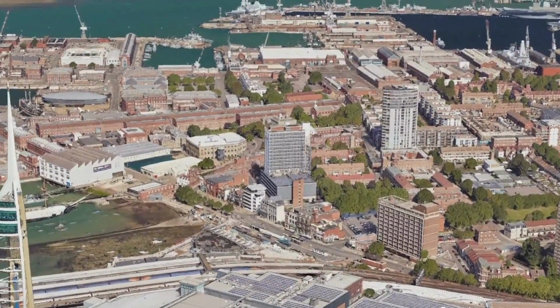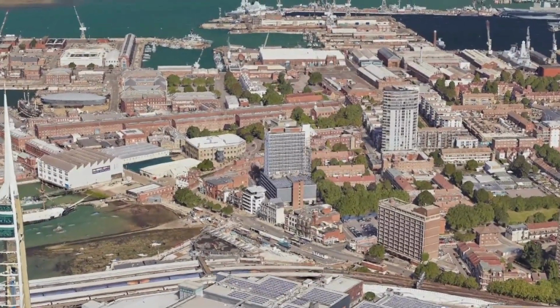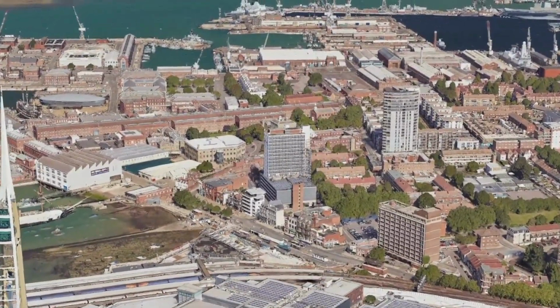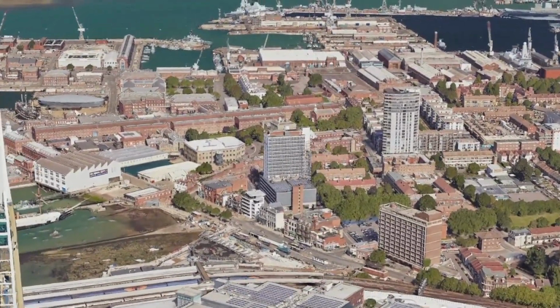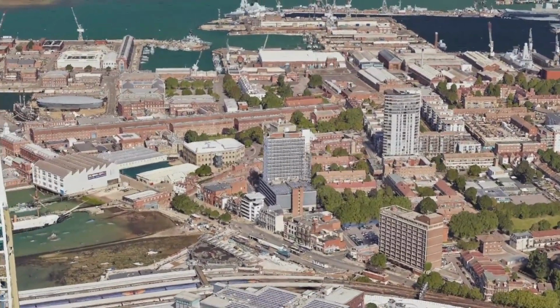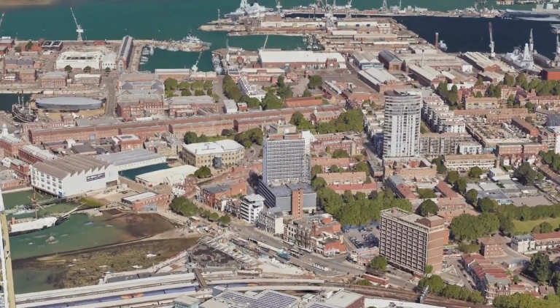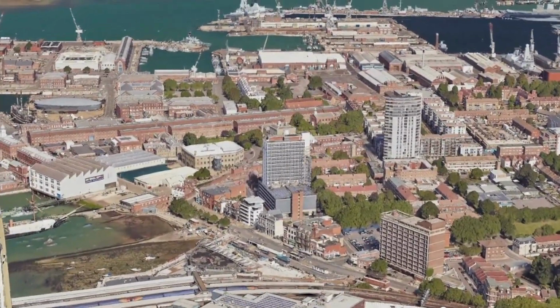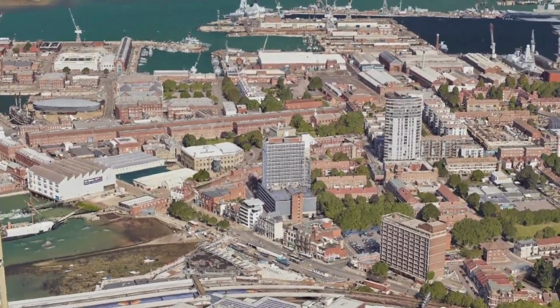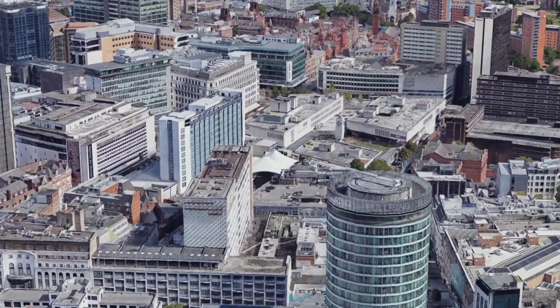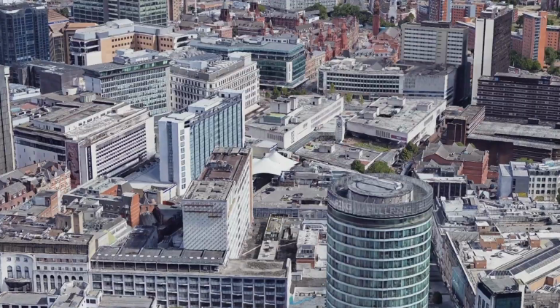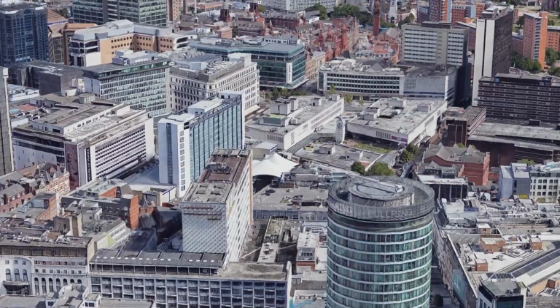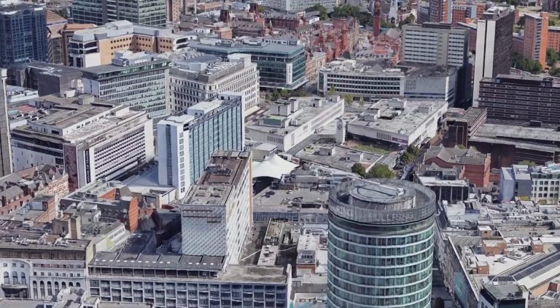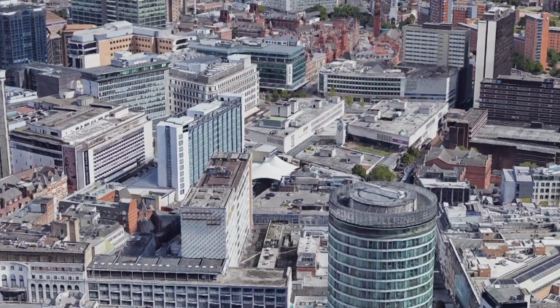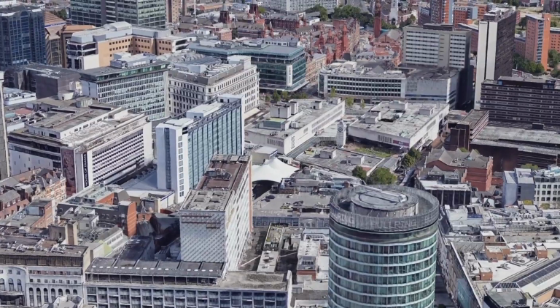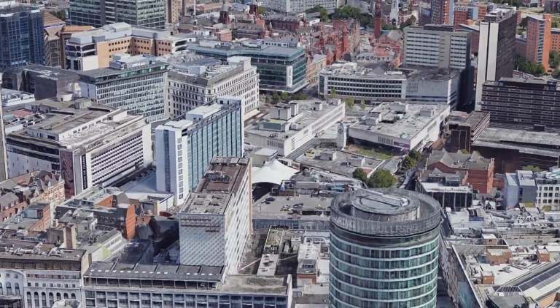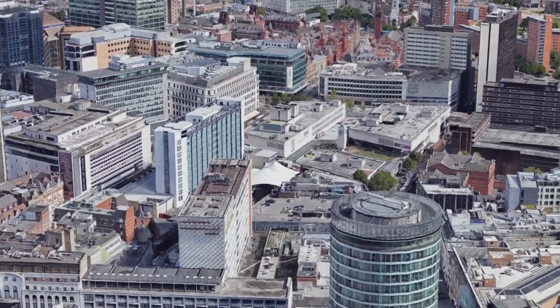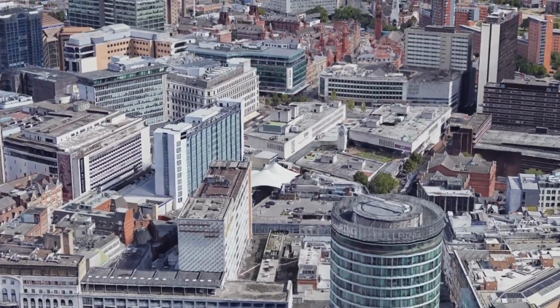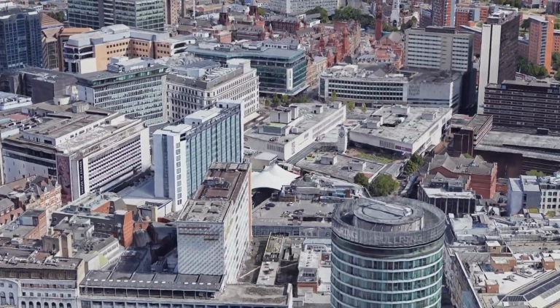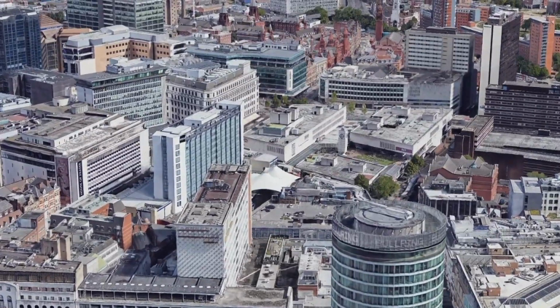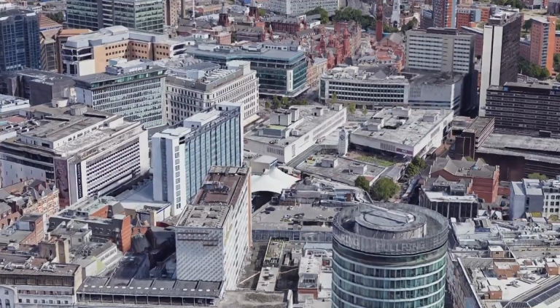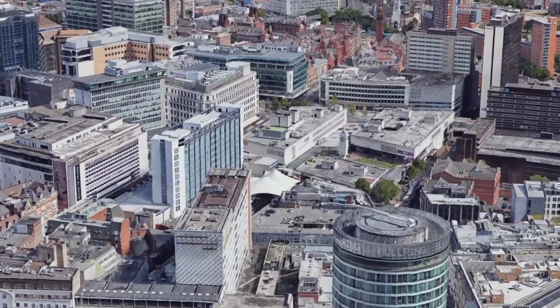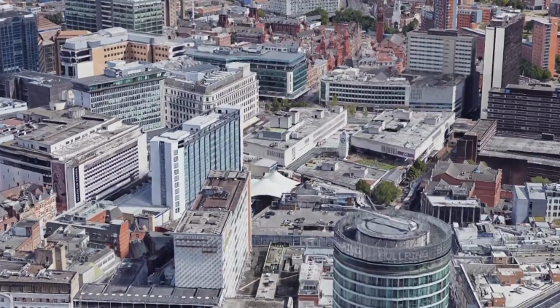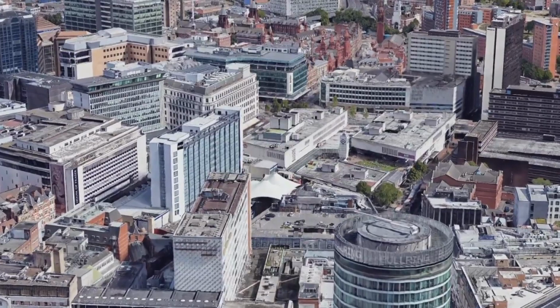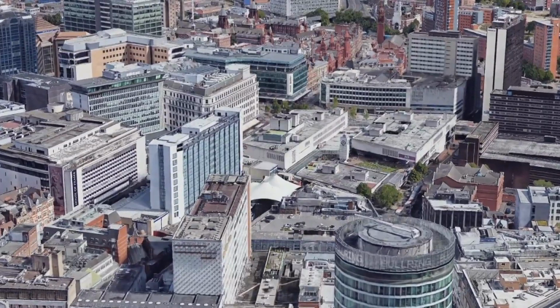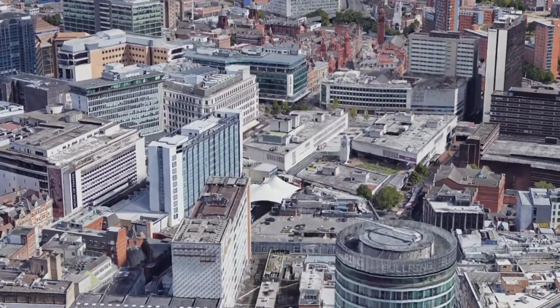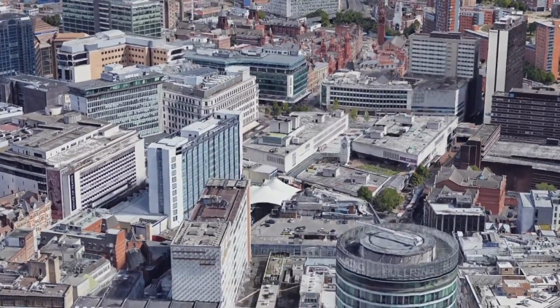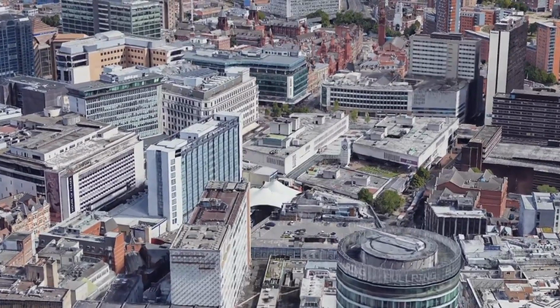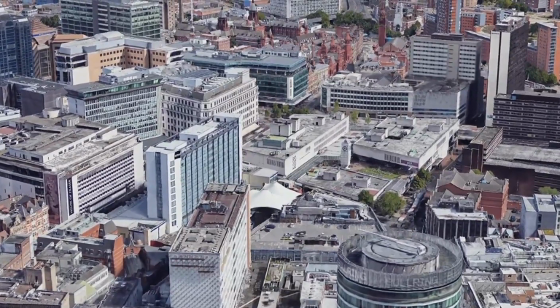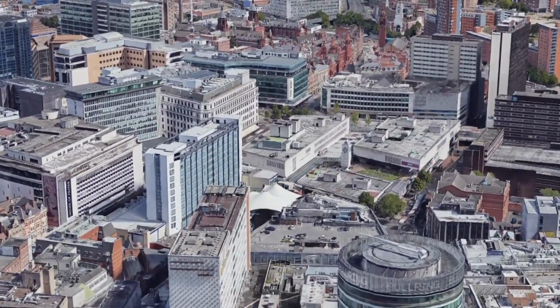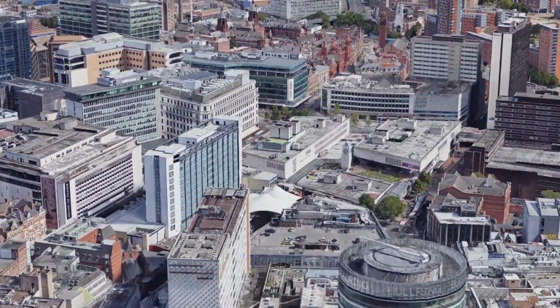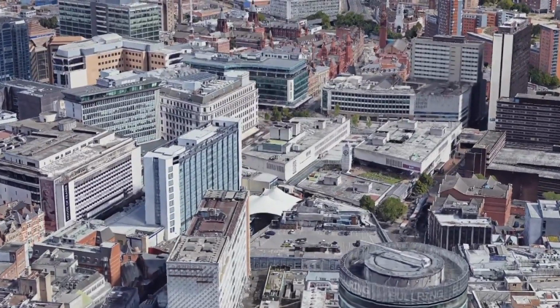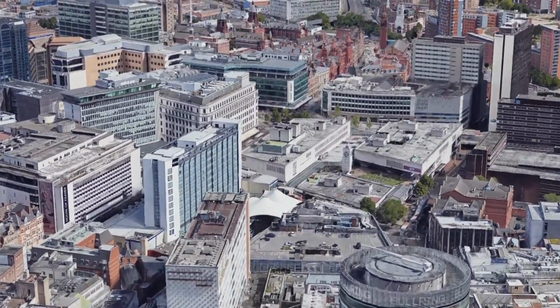In the 1940s, Britain rushed to build these air raid shelters to prevent as many casualties as they could.